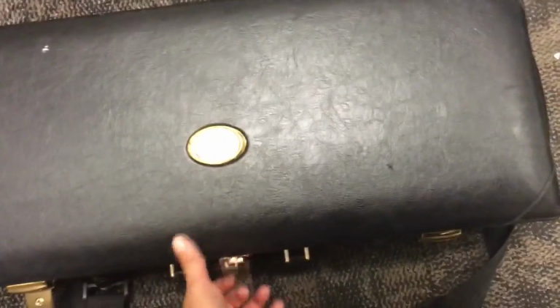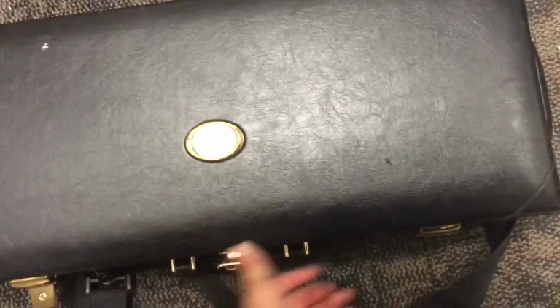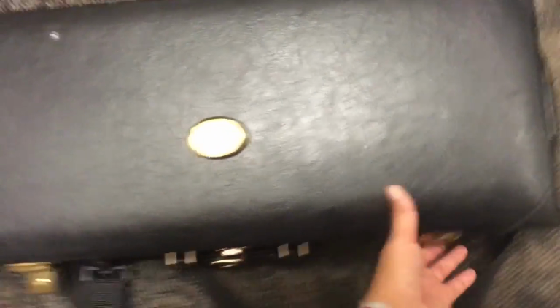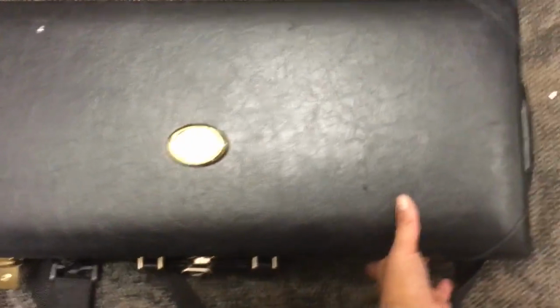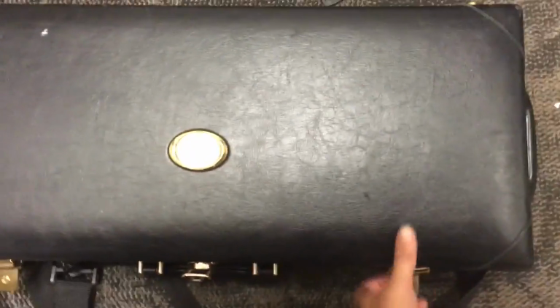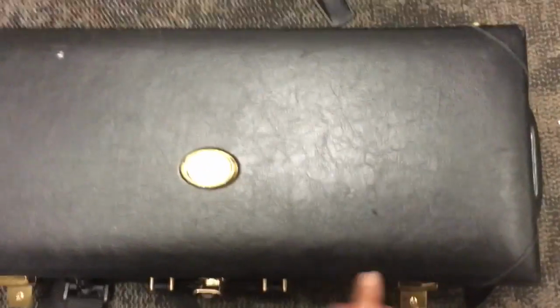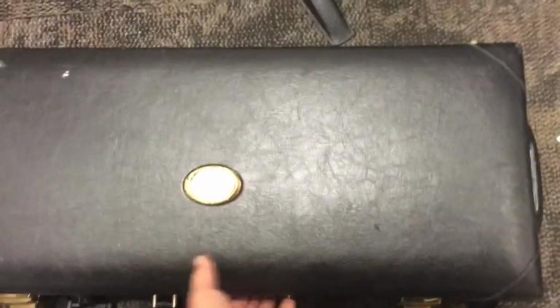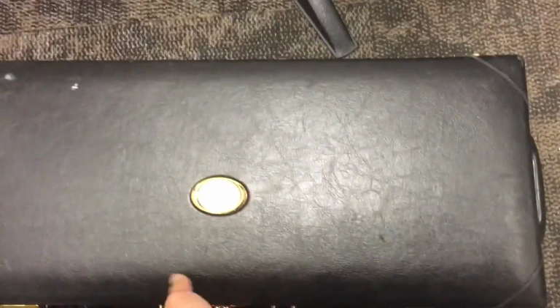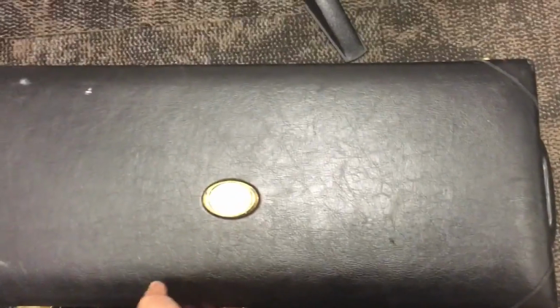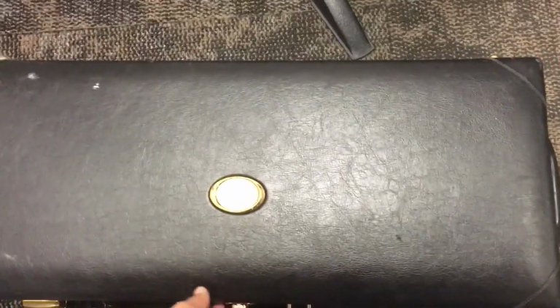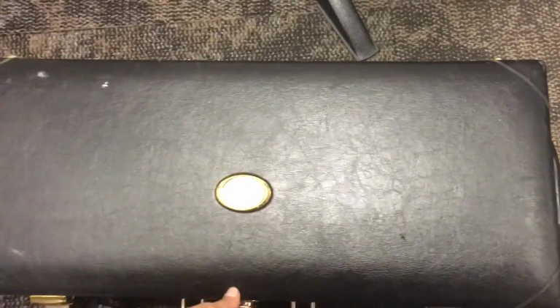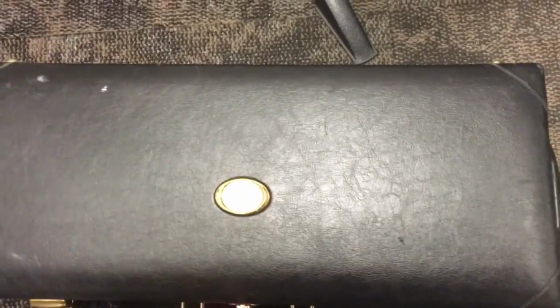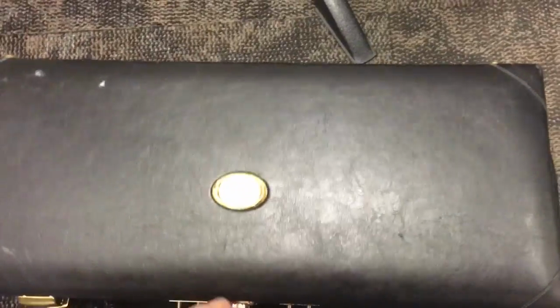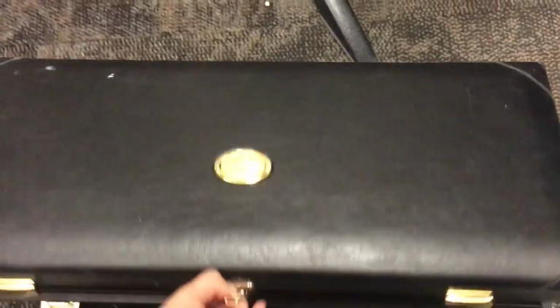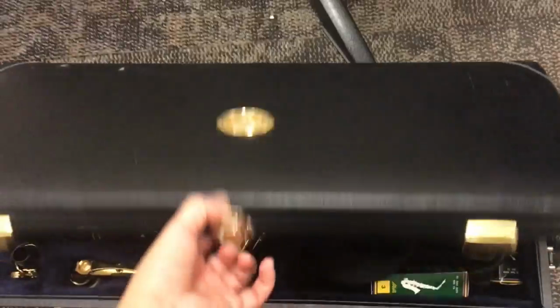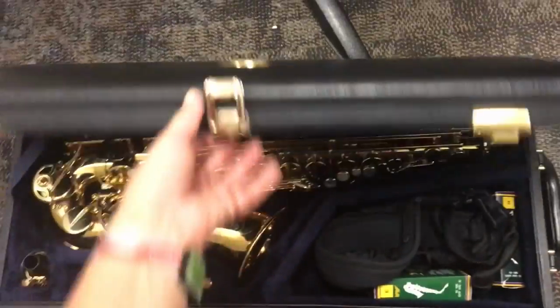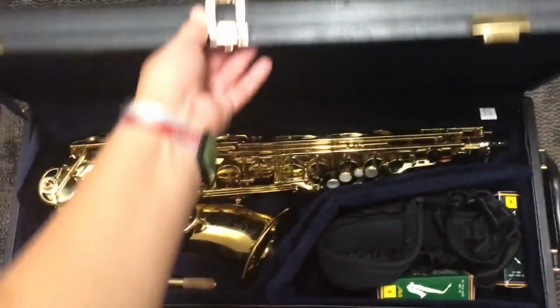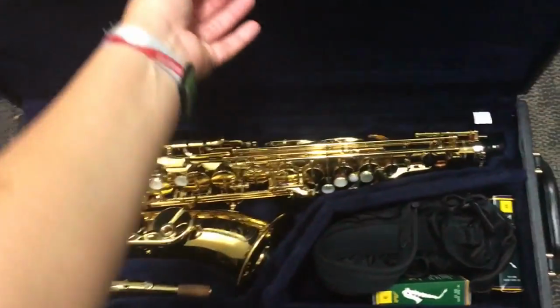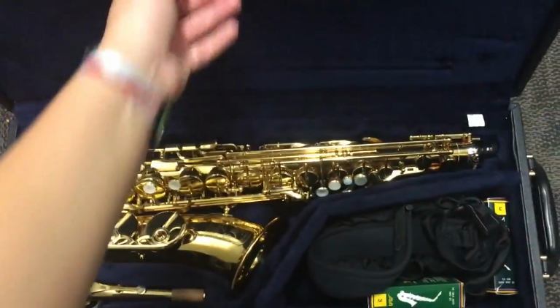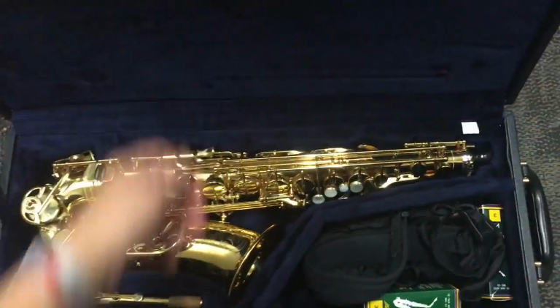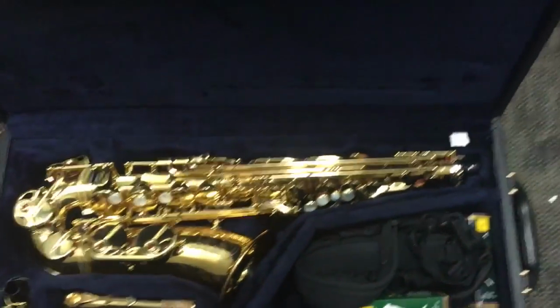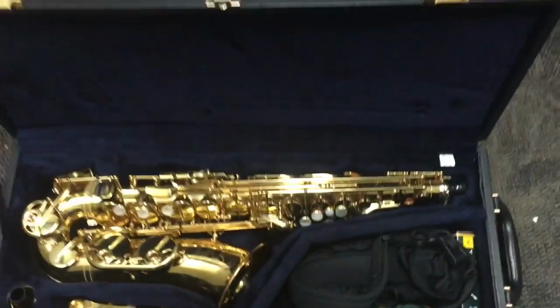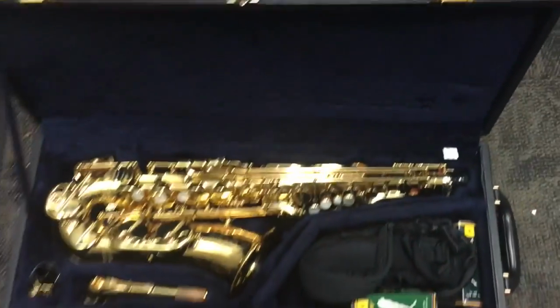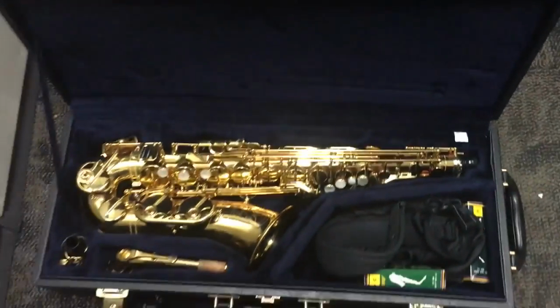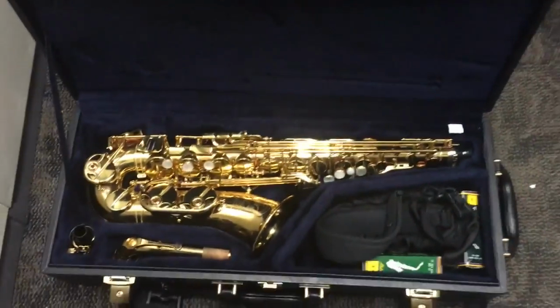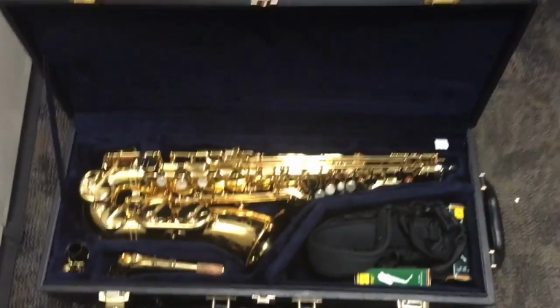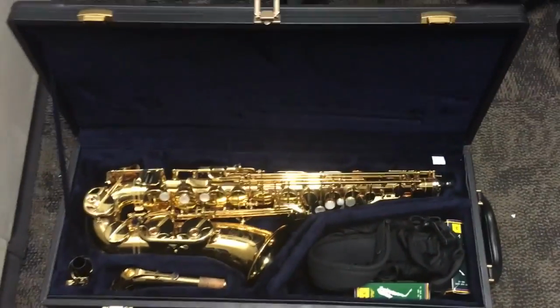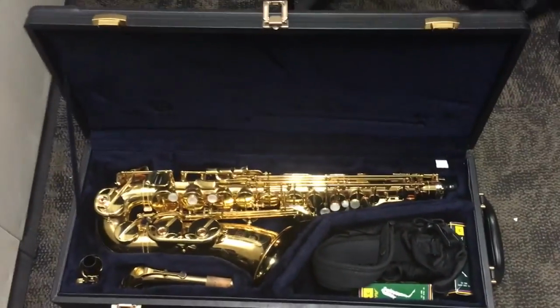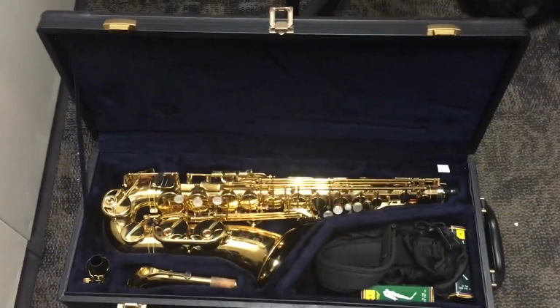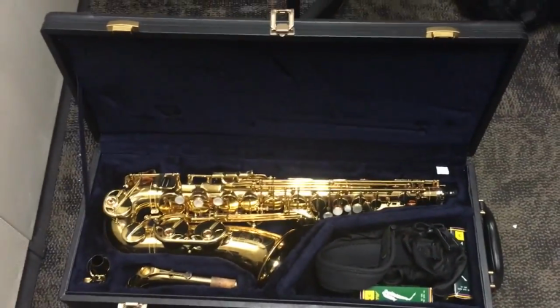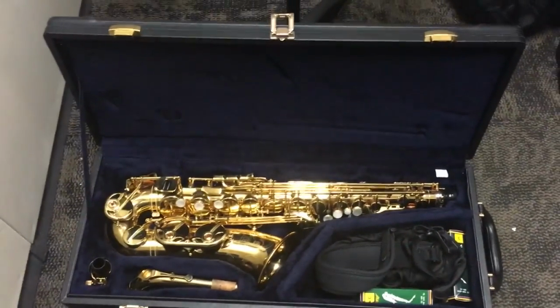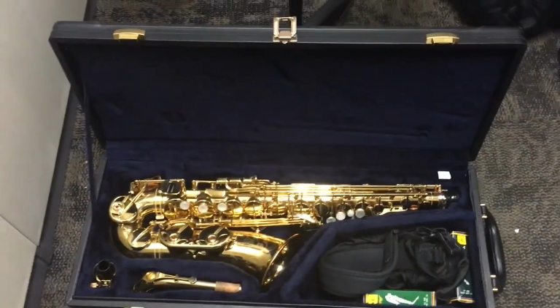Before you open up the case, make sure it is right side up so when you open up the case, everything doesn't fall out.